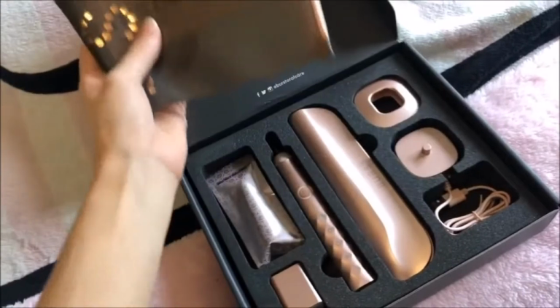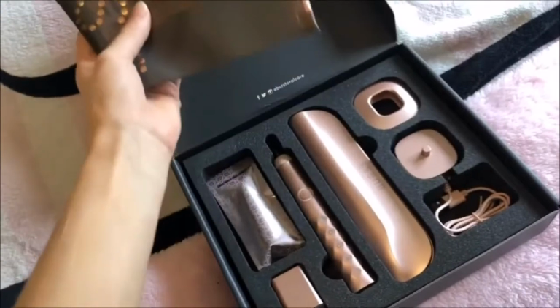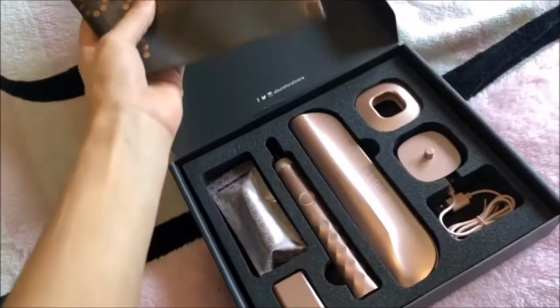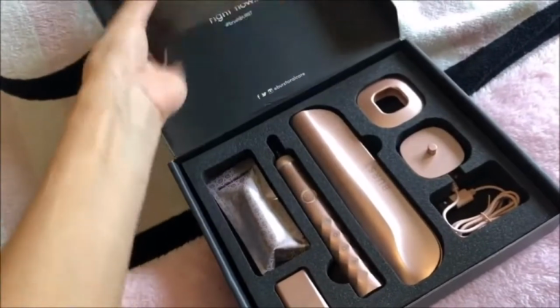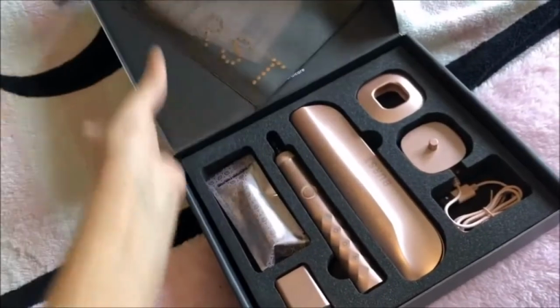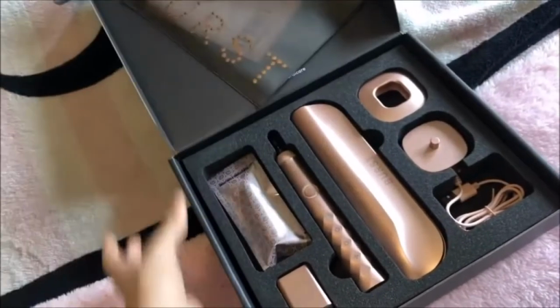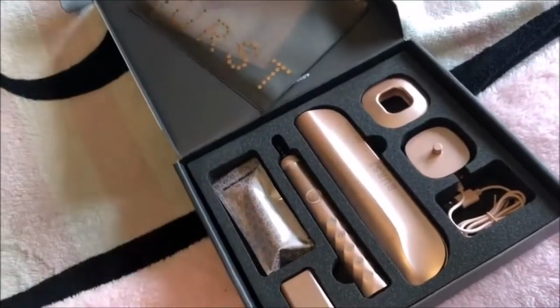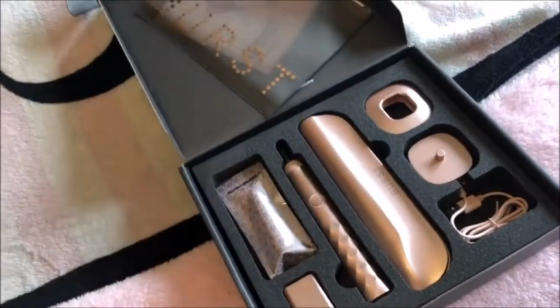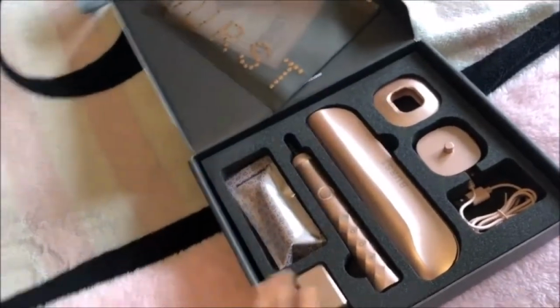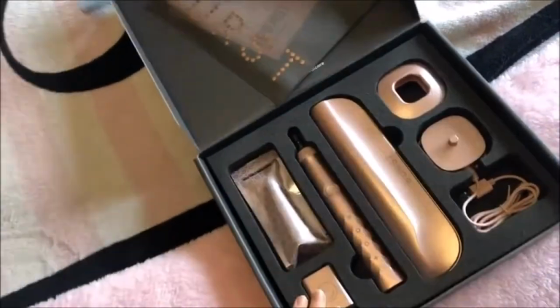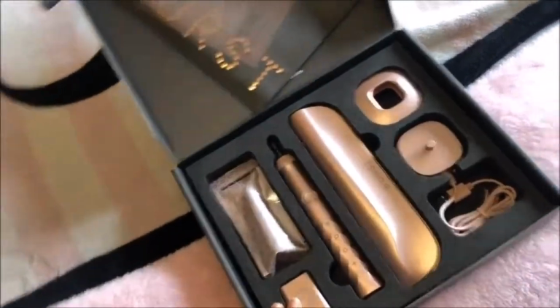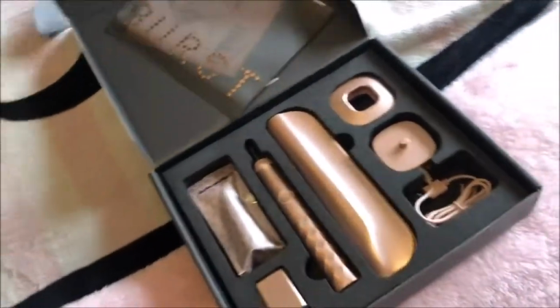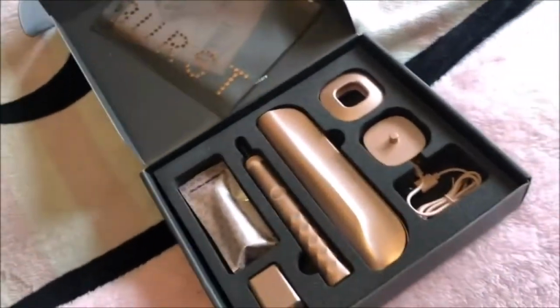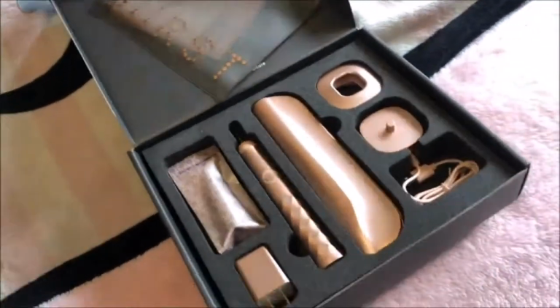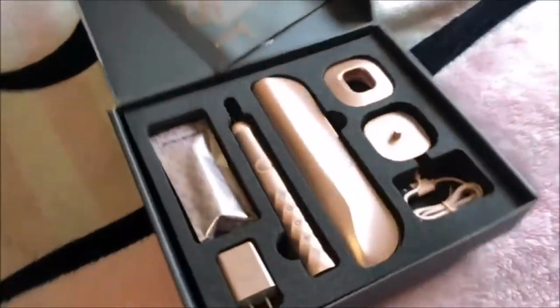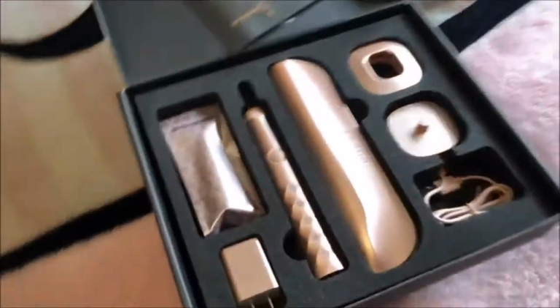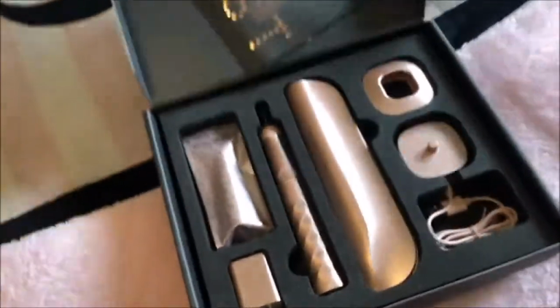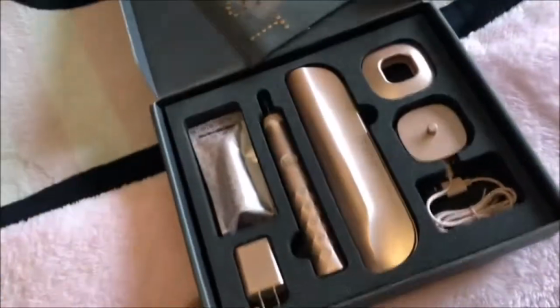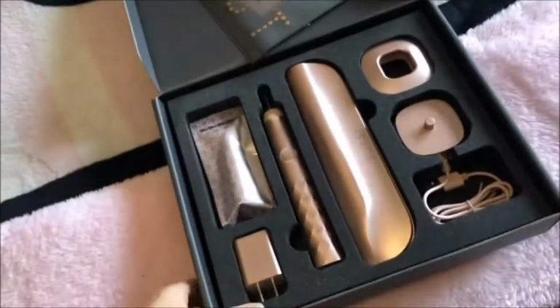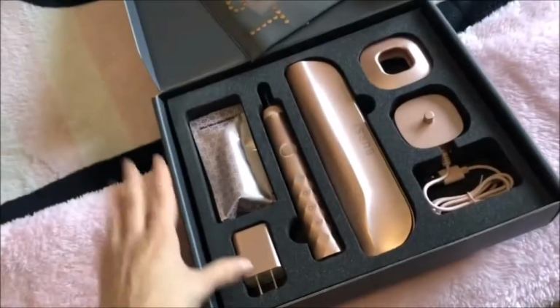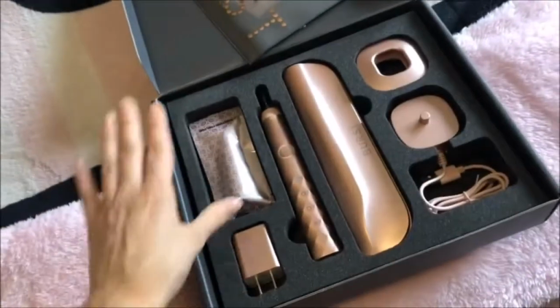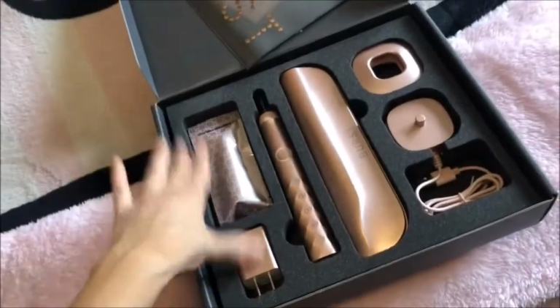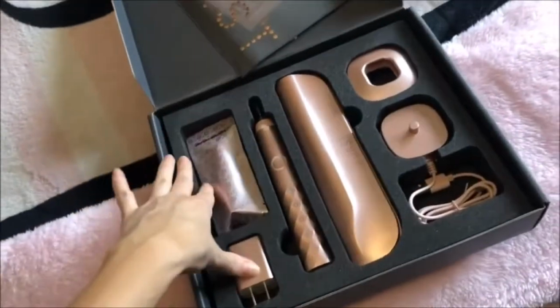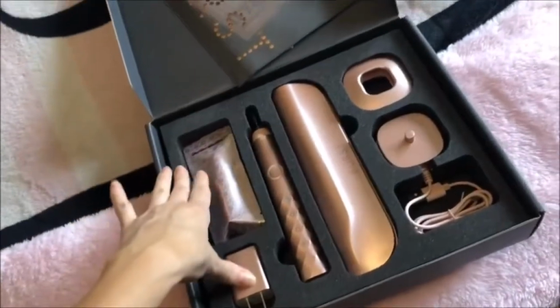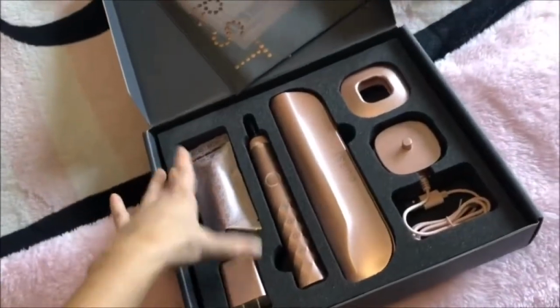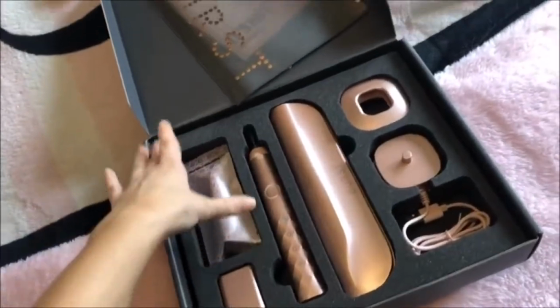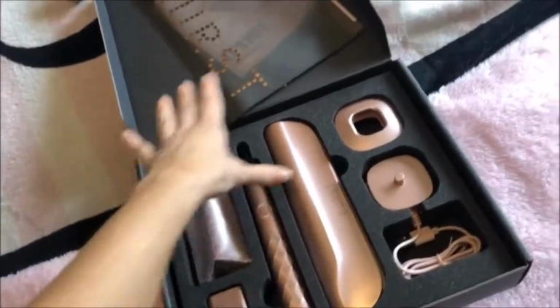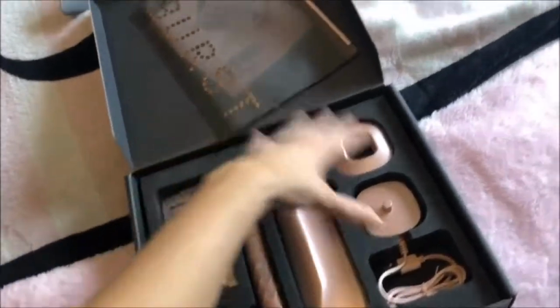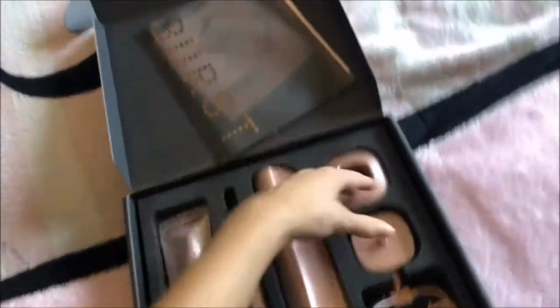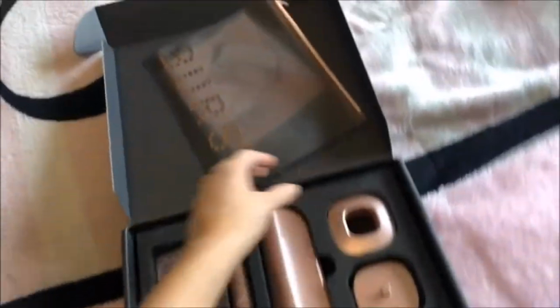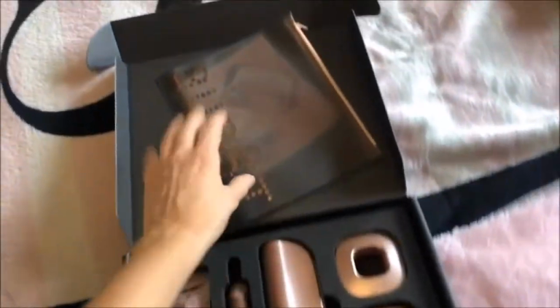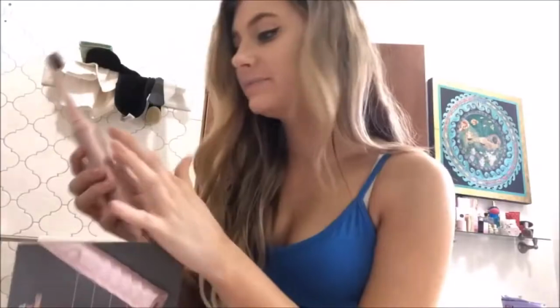This is how the box comes — super cool packaging. Very organized and nice, and has a good sturdy box if you want to keep everything stored in here.